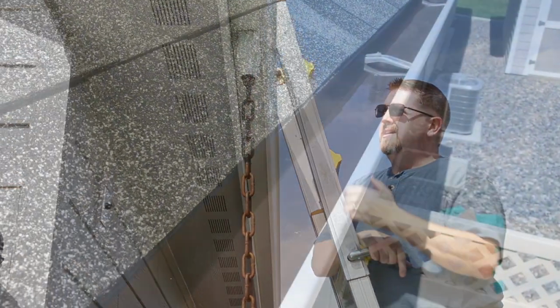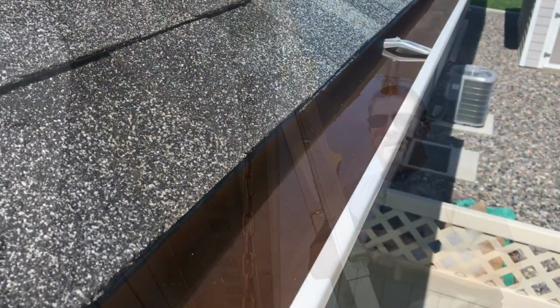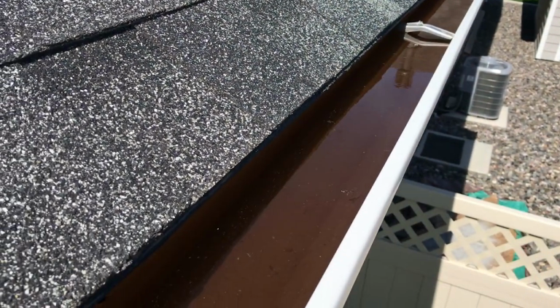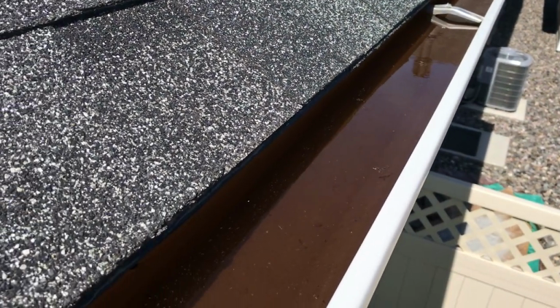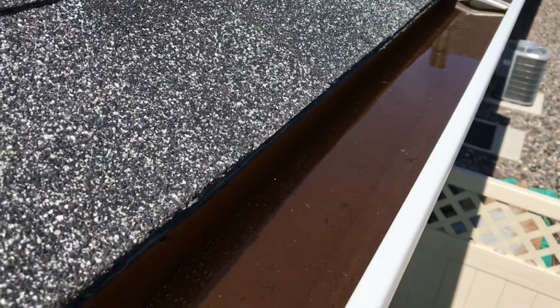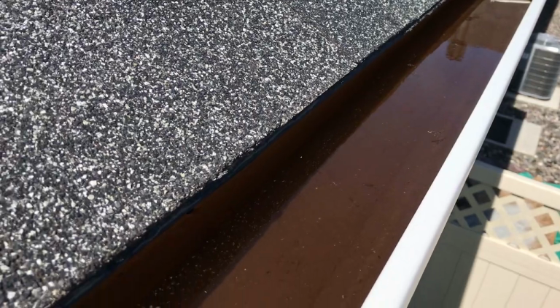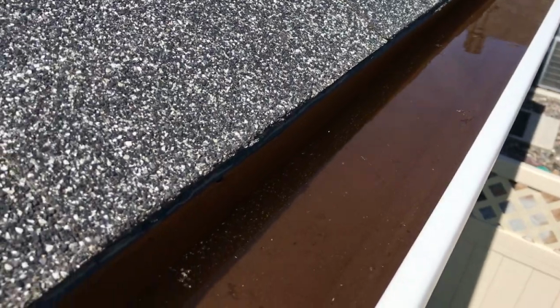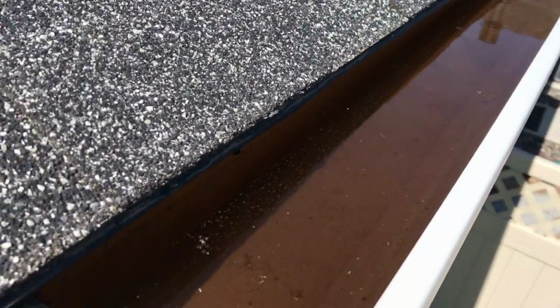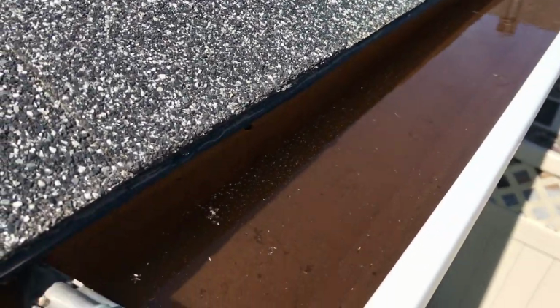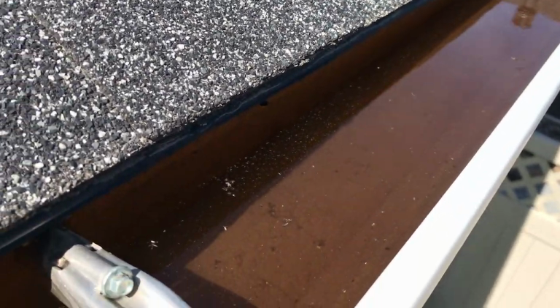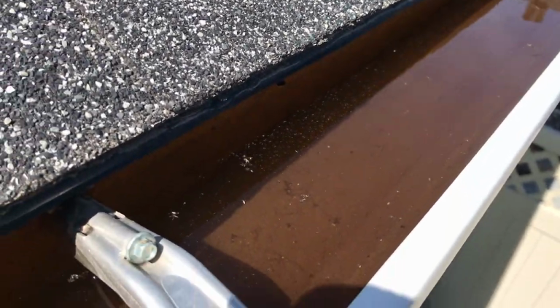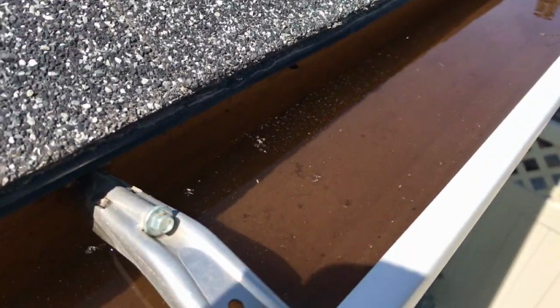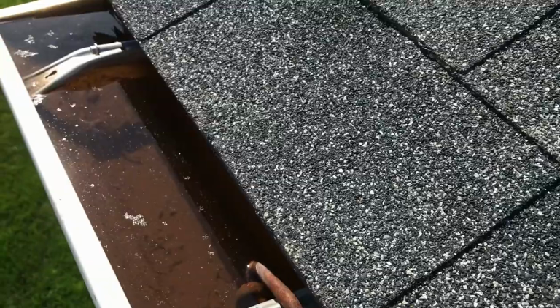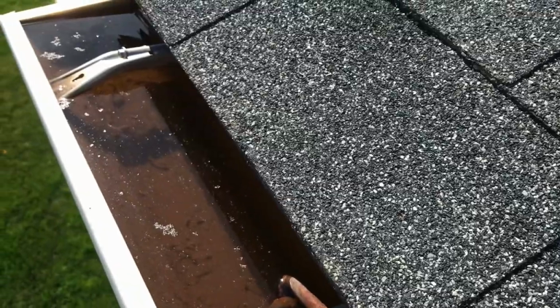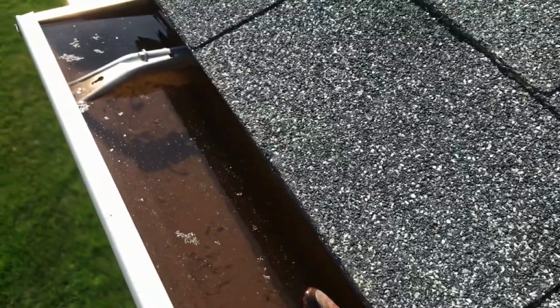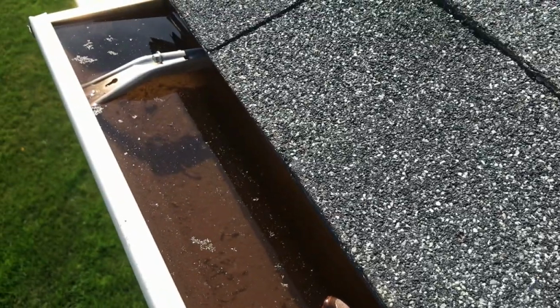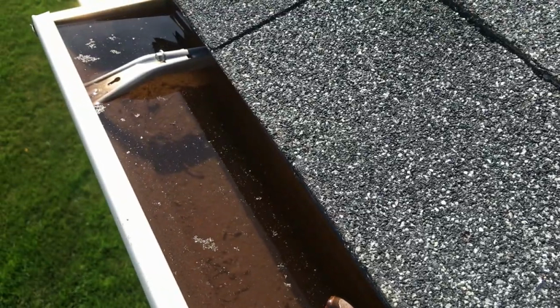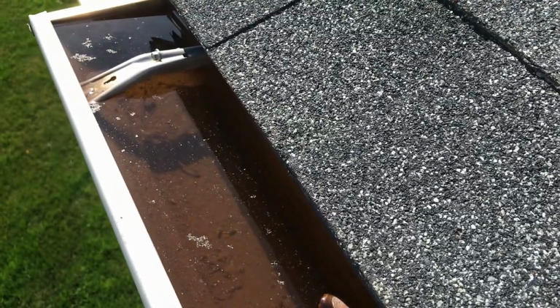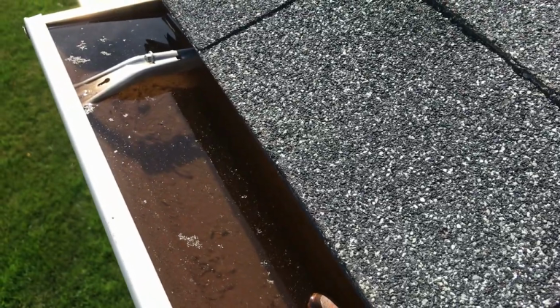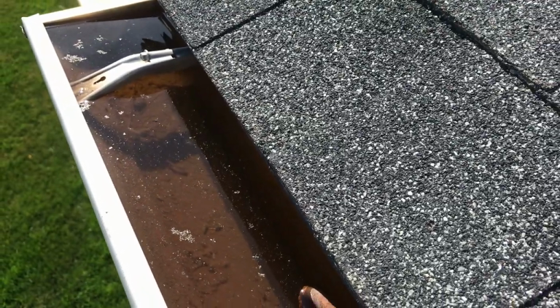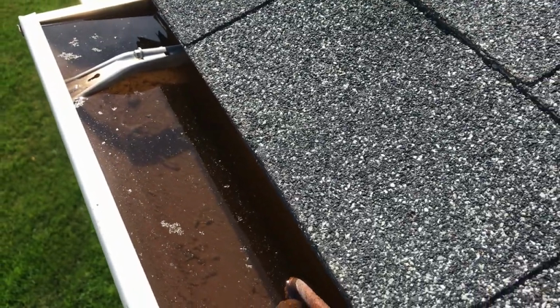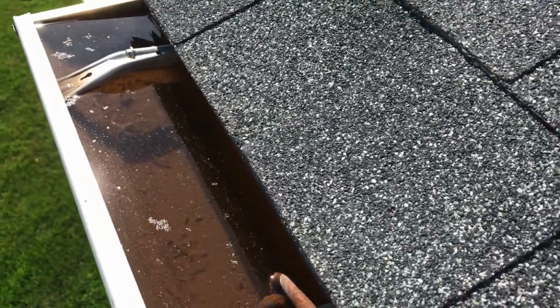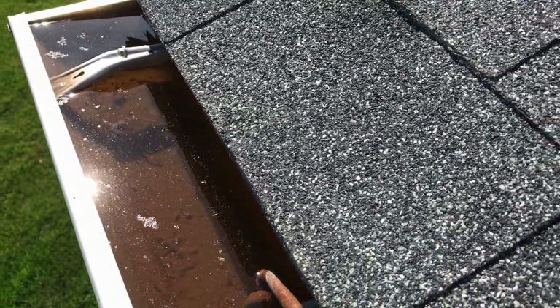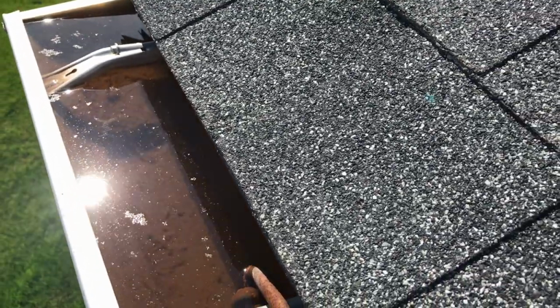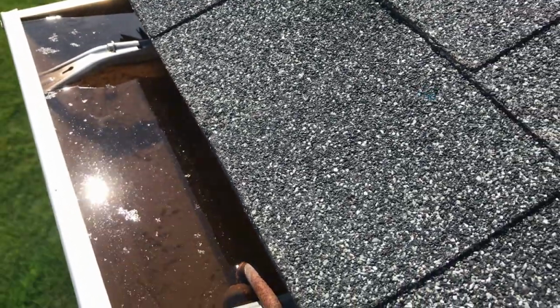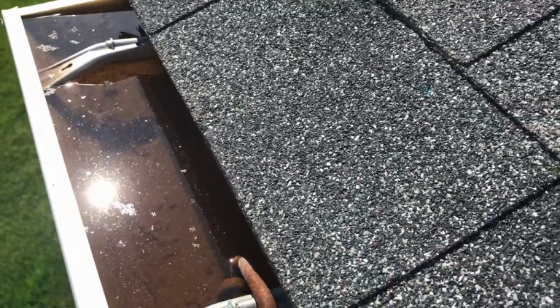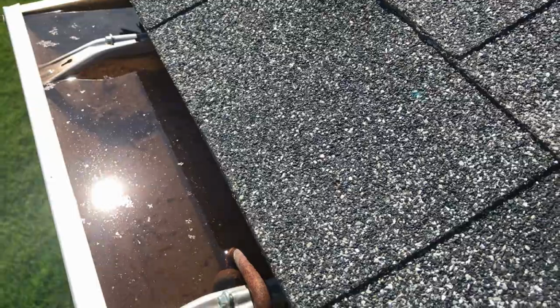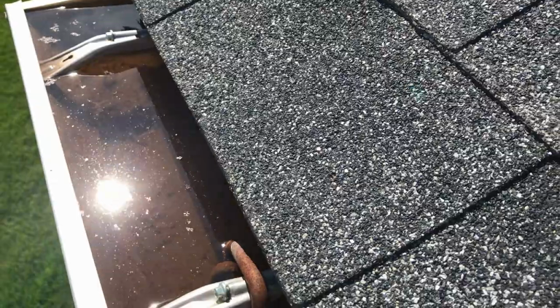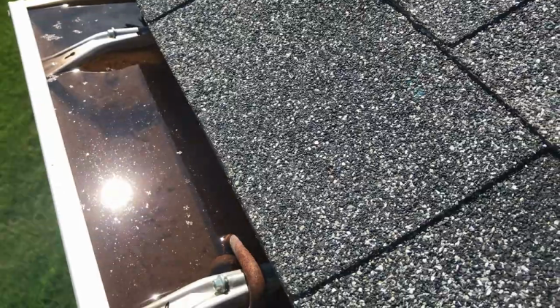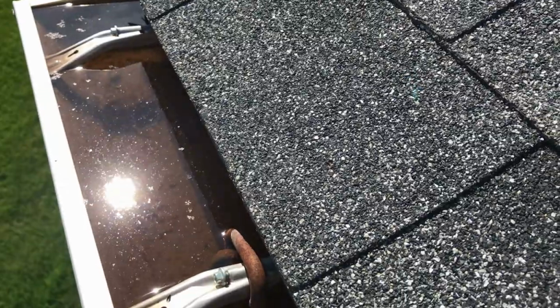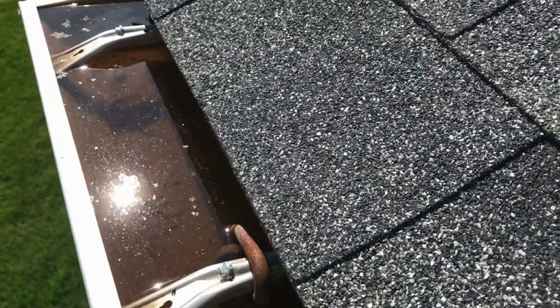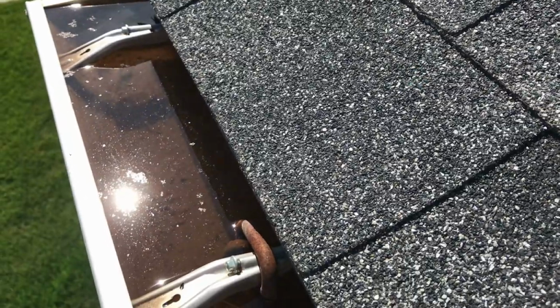As you can see in this footage, the gutter was completely full of water and I had no idea. You couldn't tell from standing down at the ground looking up at the gutter.